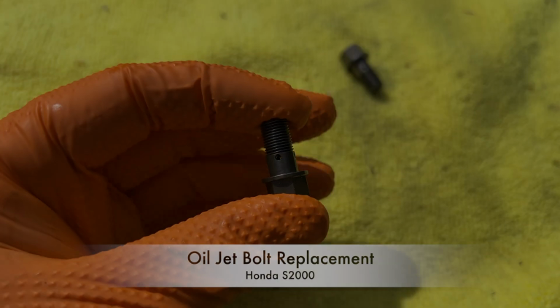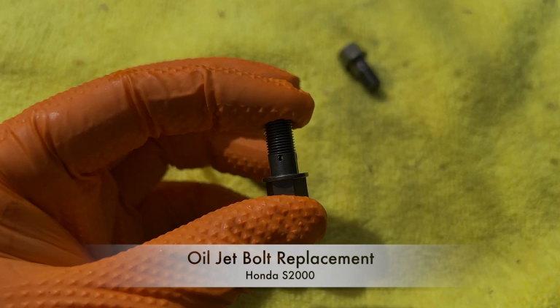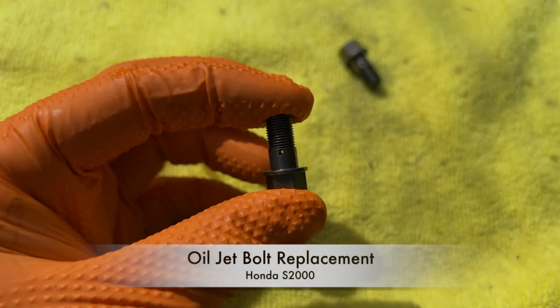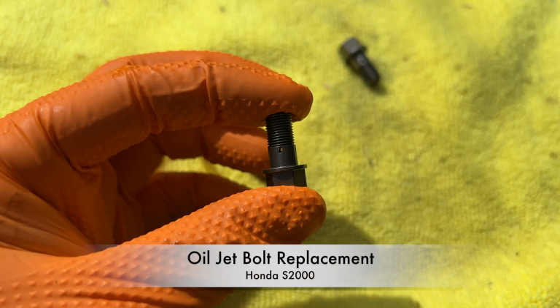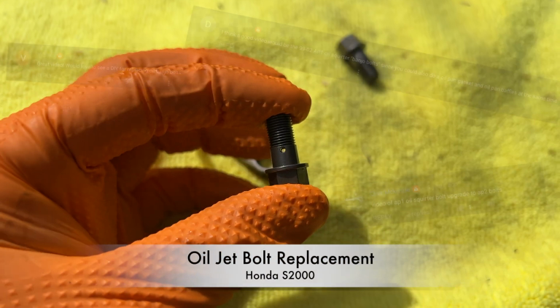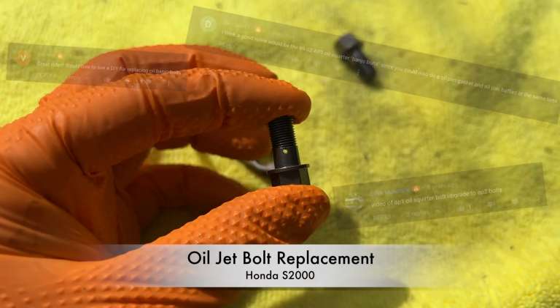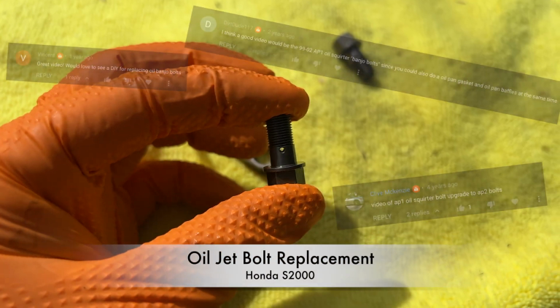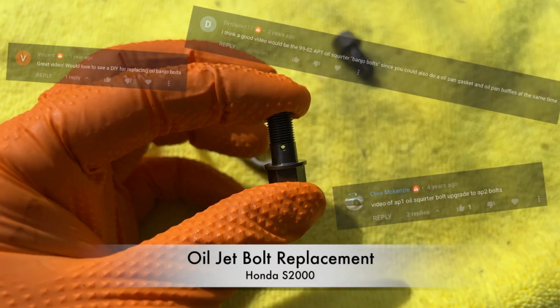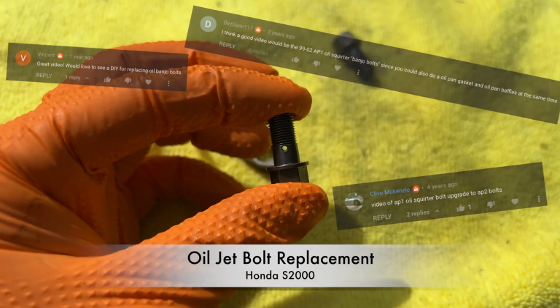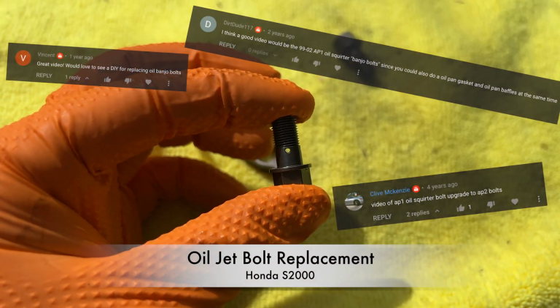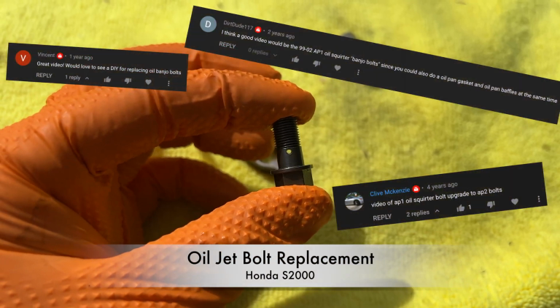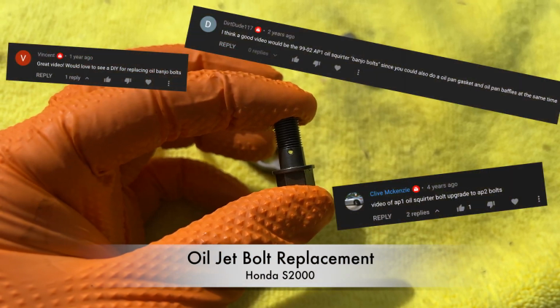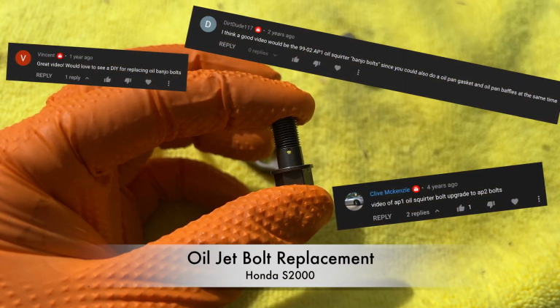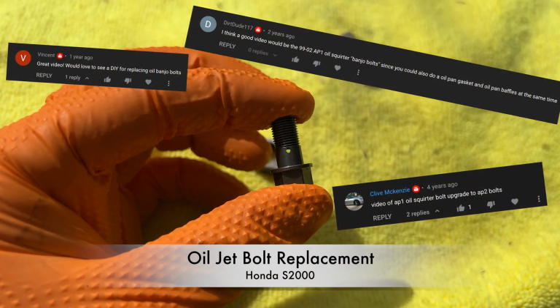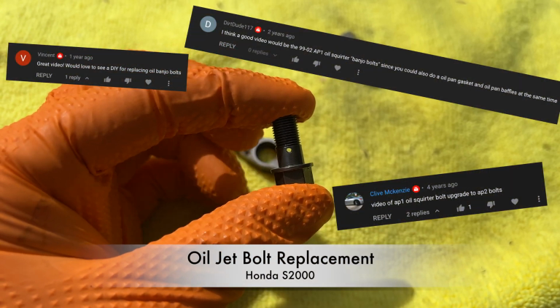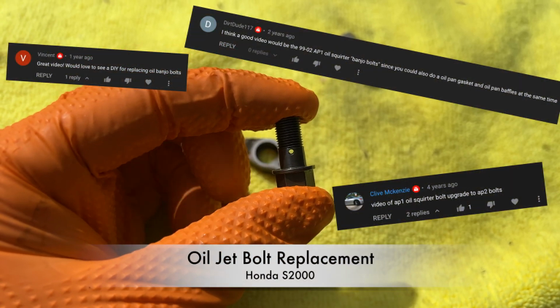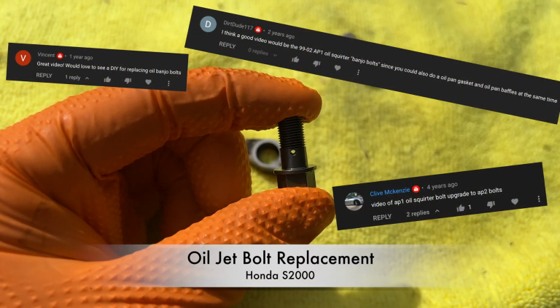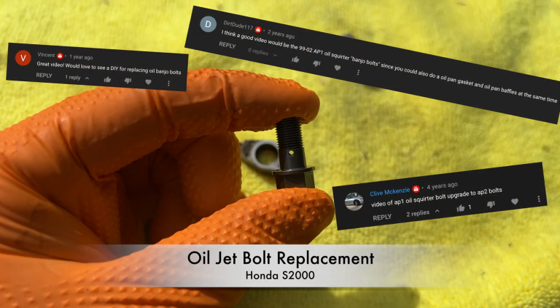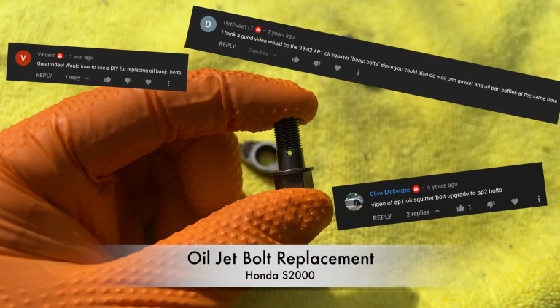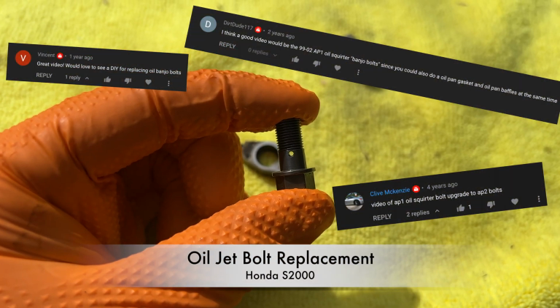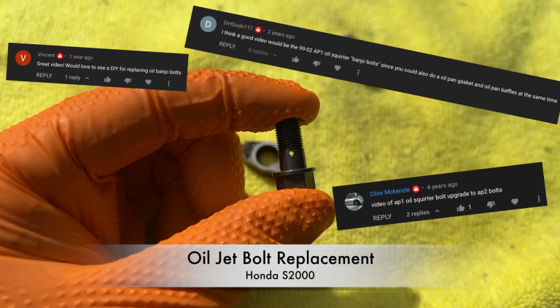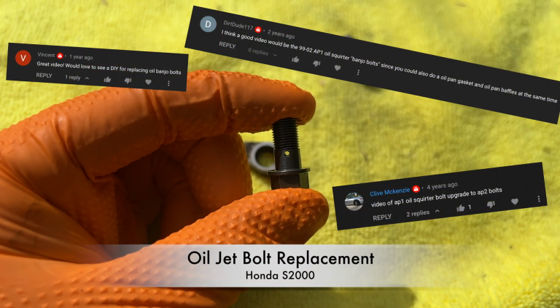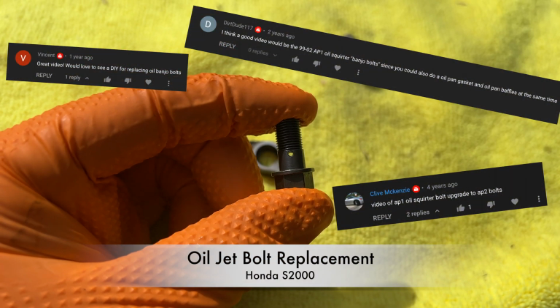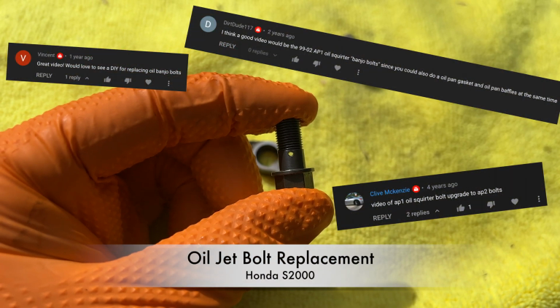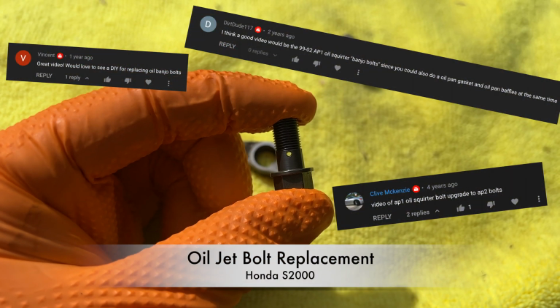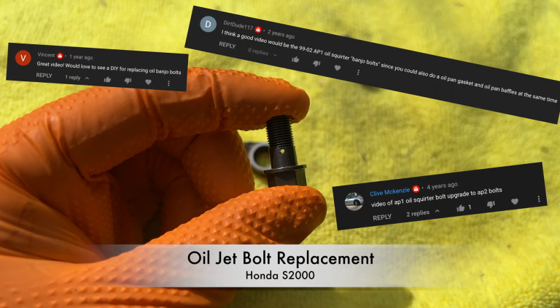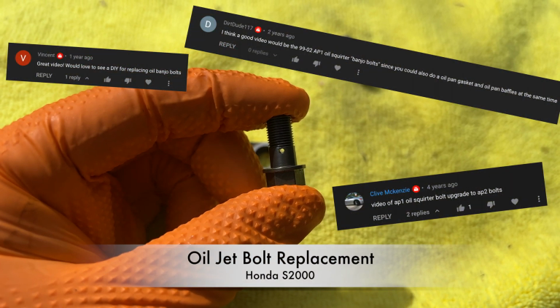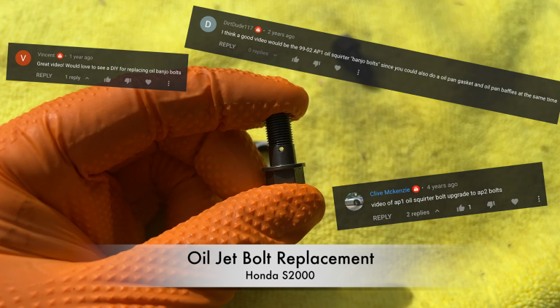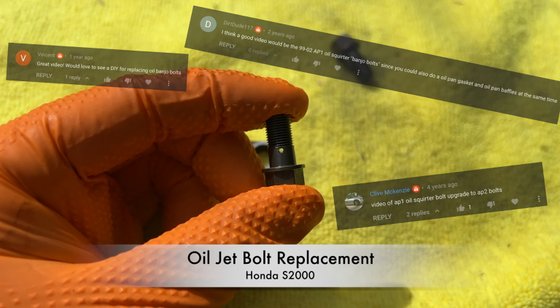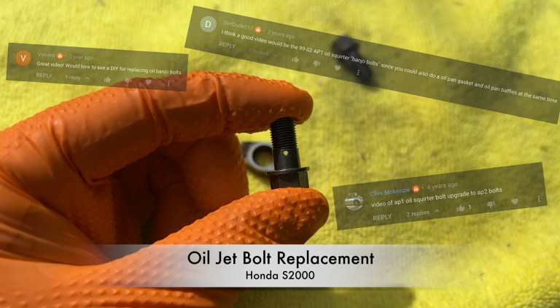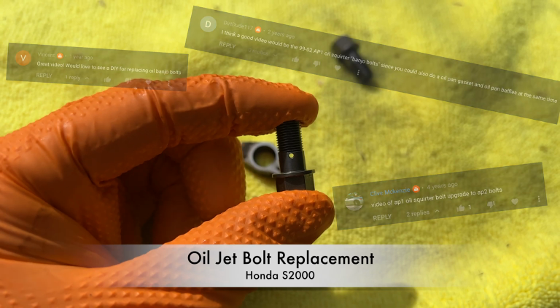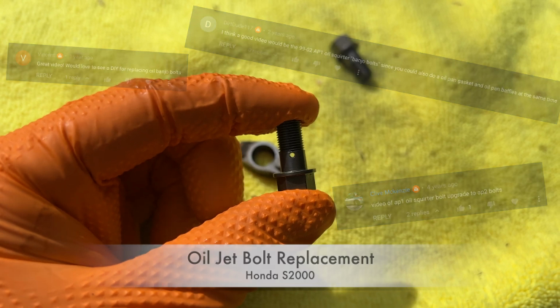Hey everyone. Today I'm going to show you how to replace the oil jet bolts on a Honda S2000.